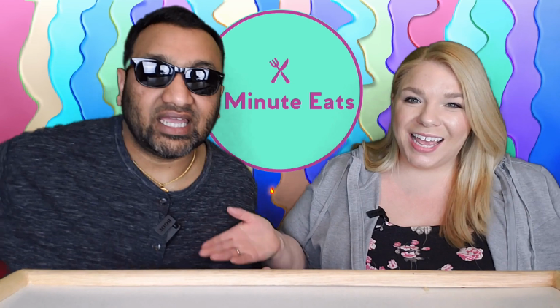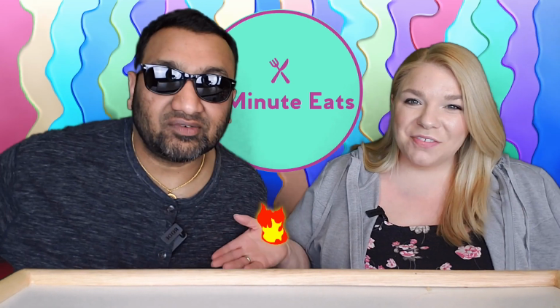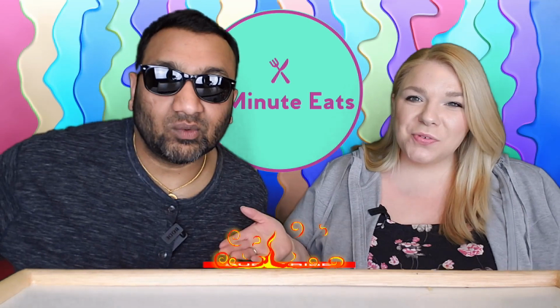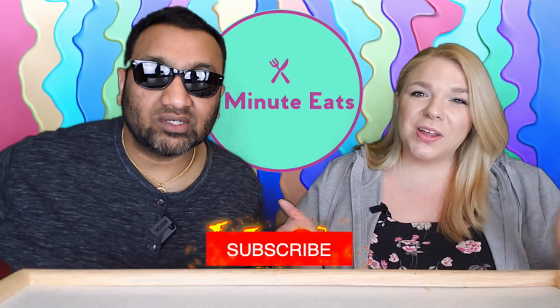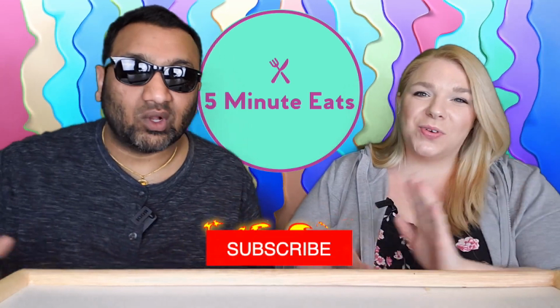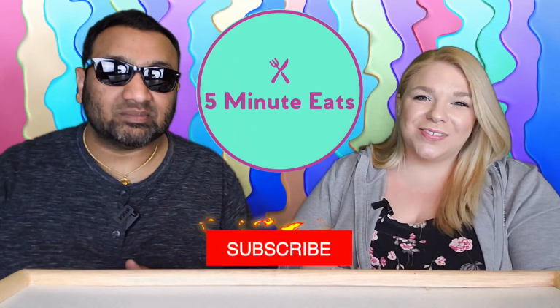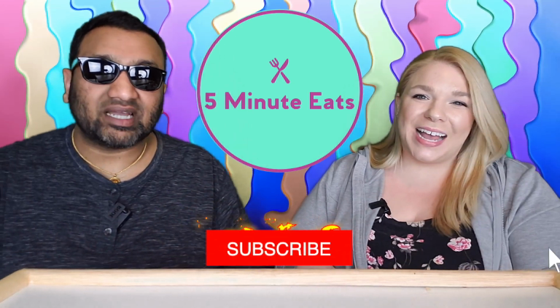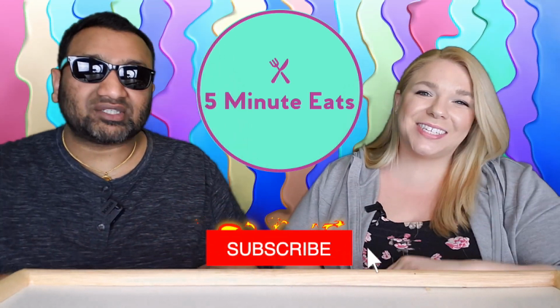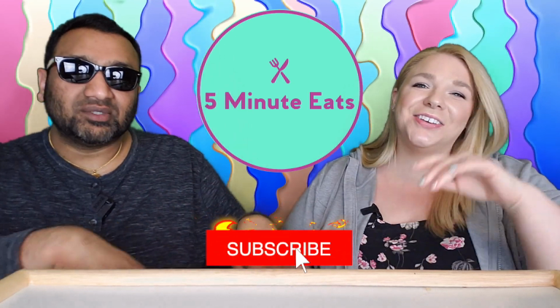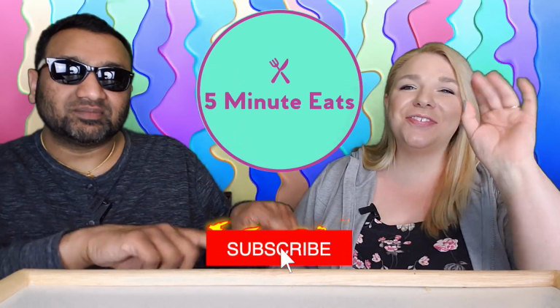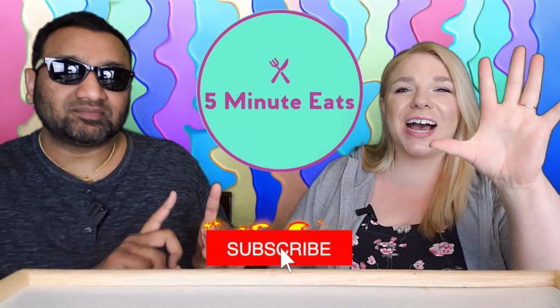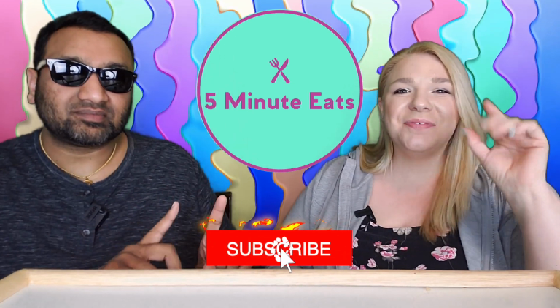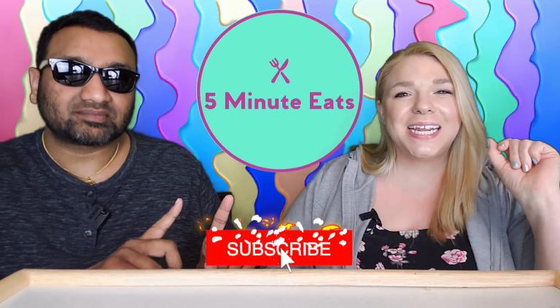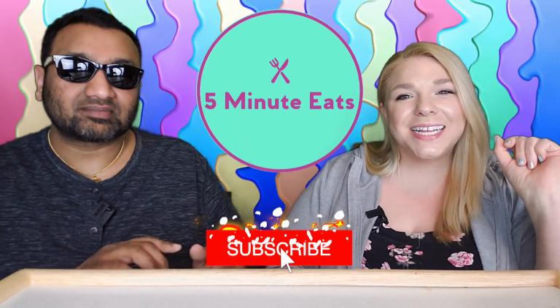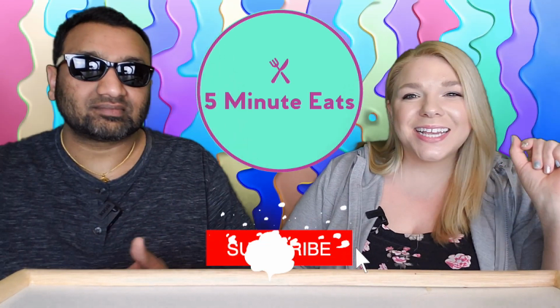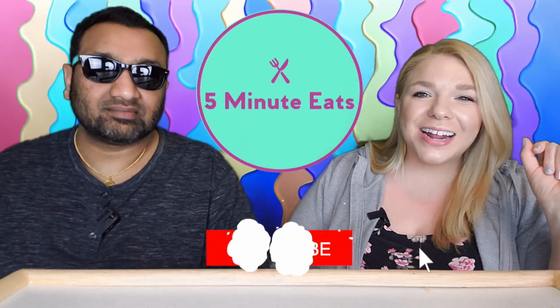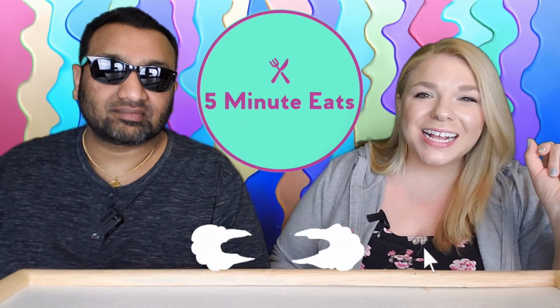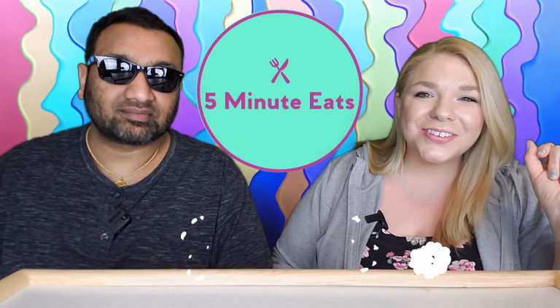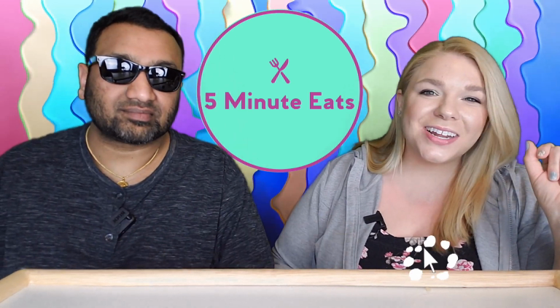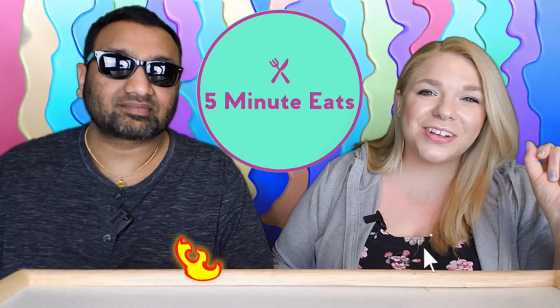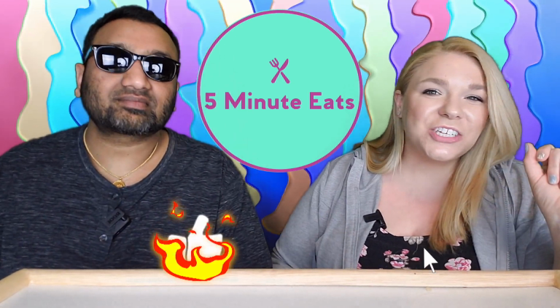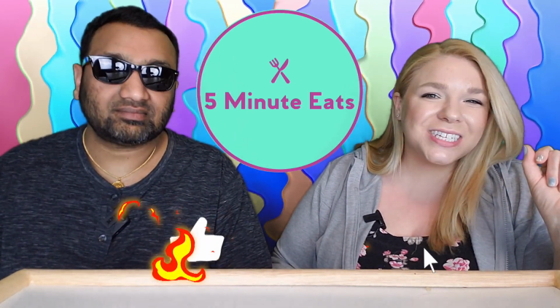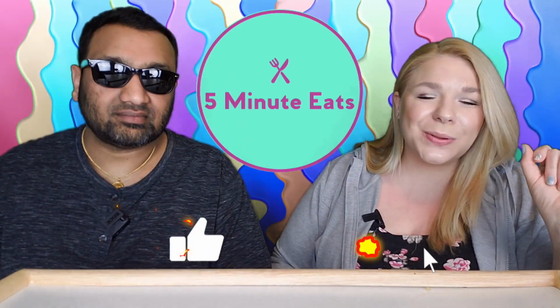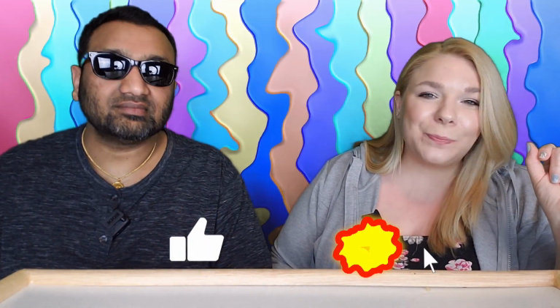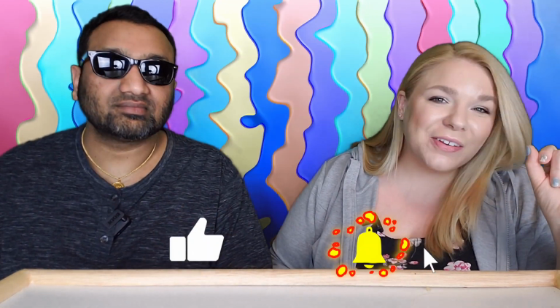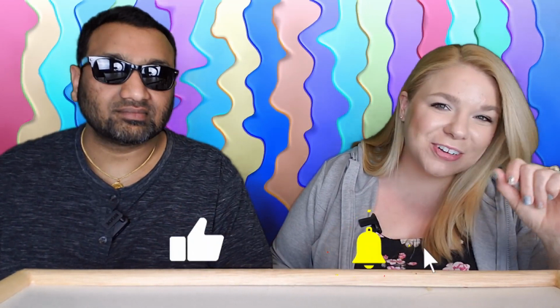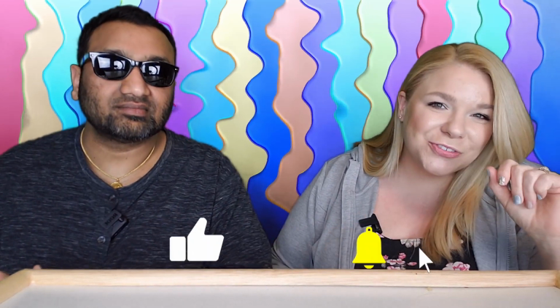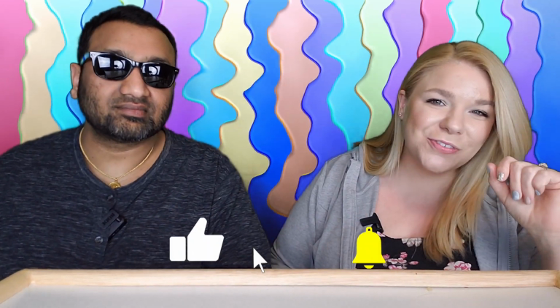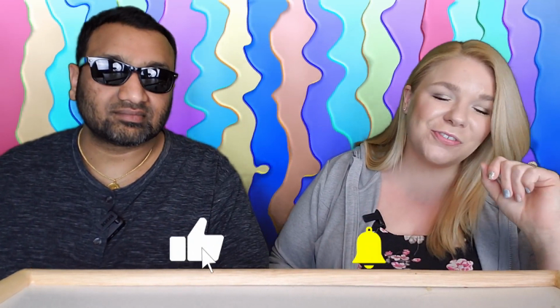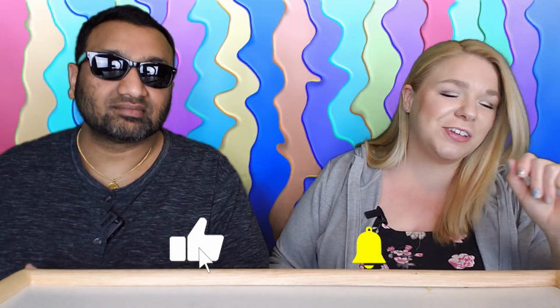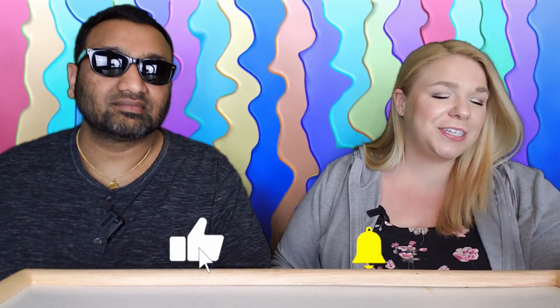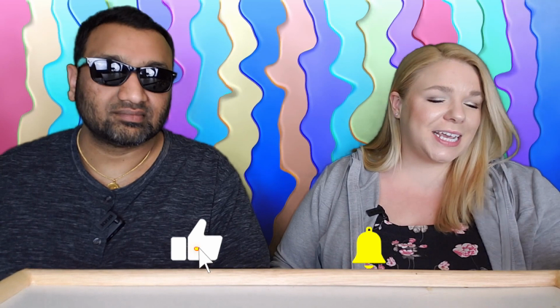Hey everyone, welcome back to 5 Minute Eats. We've got another interesting beverage review for you today.